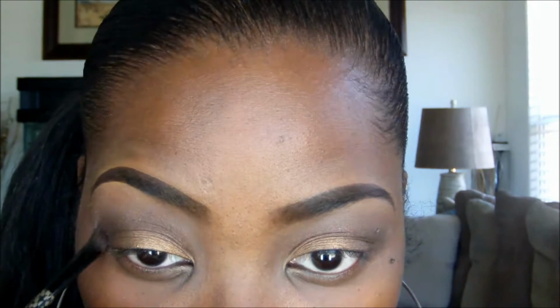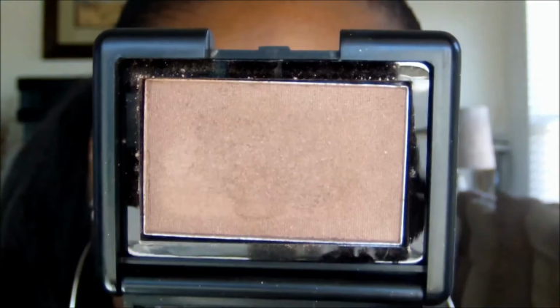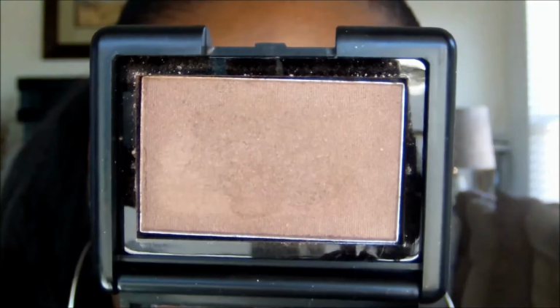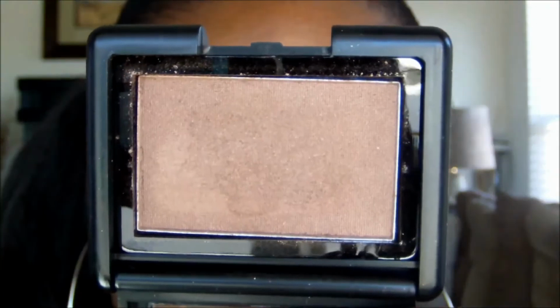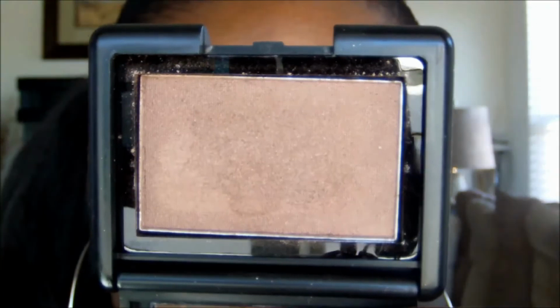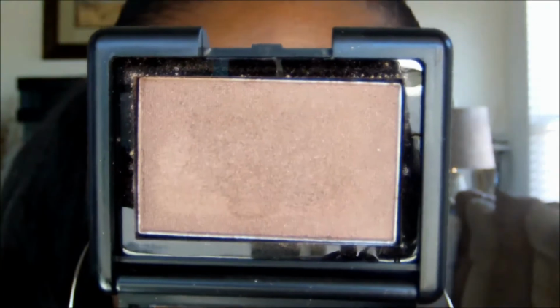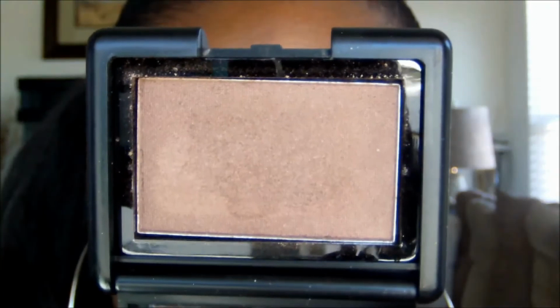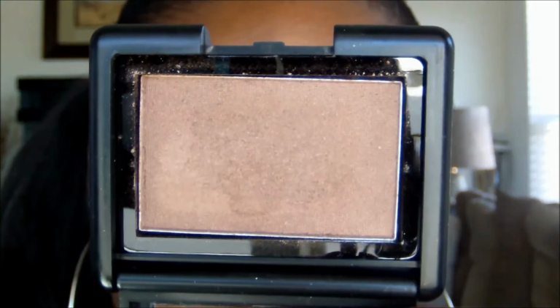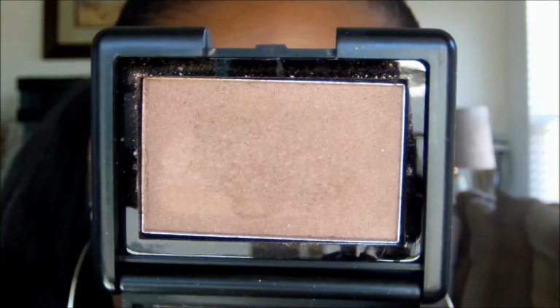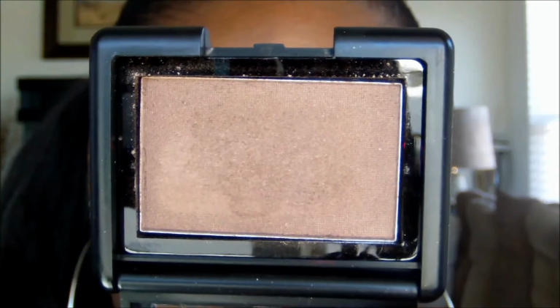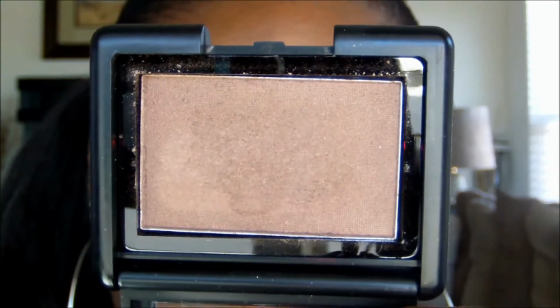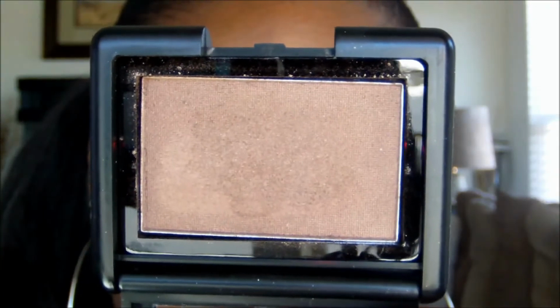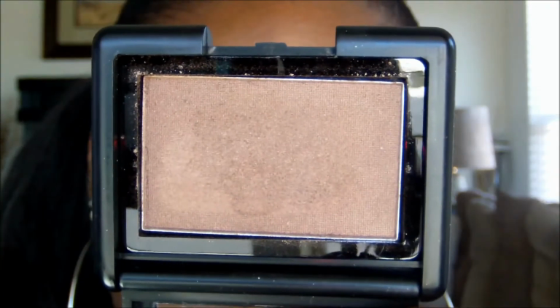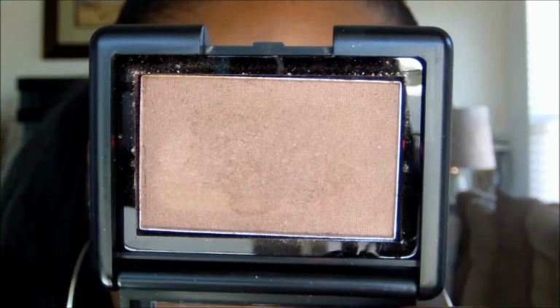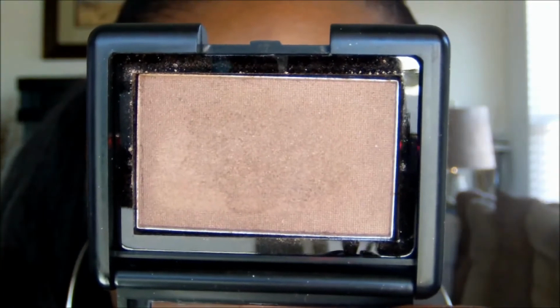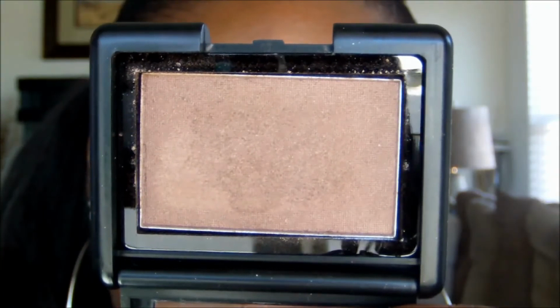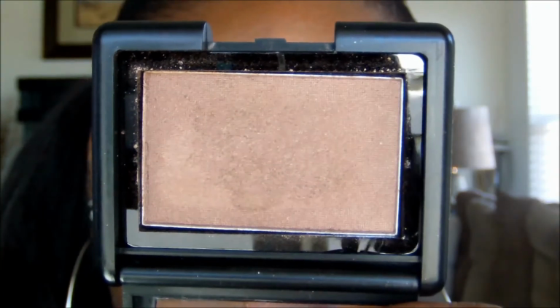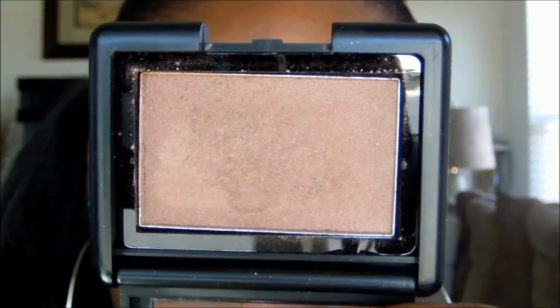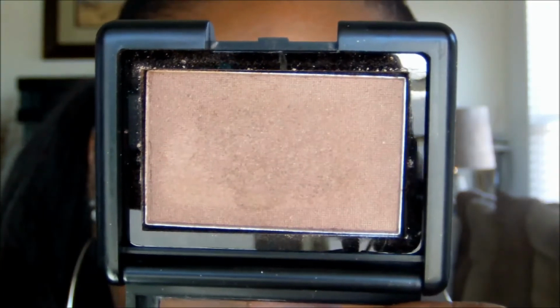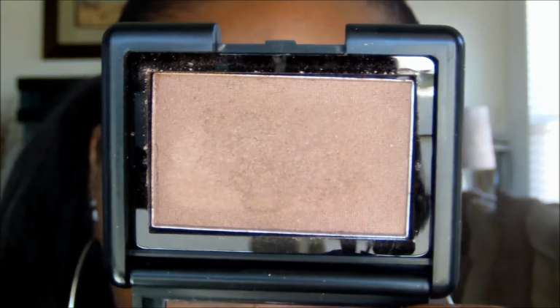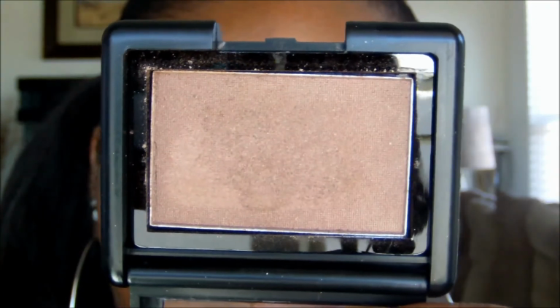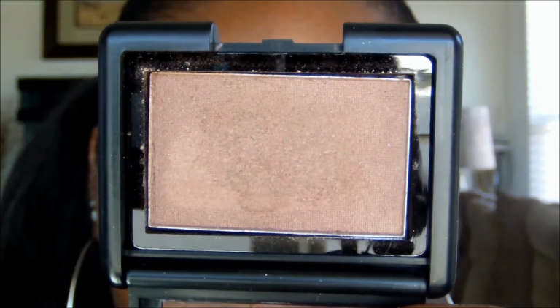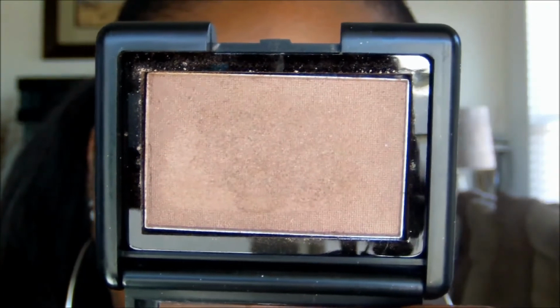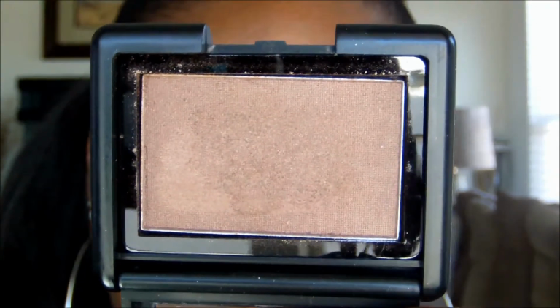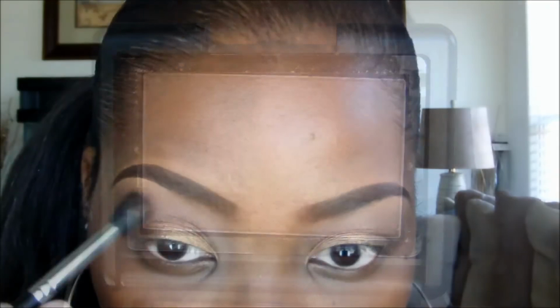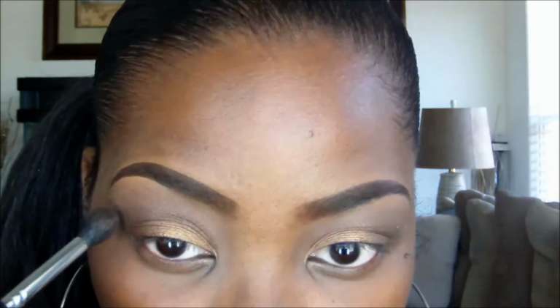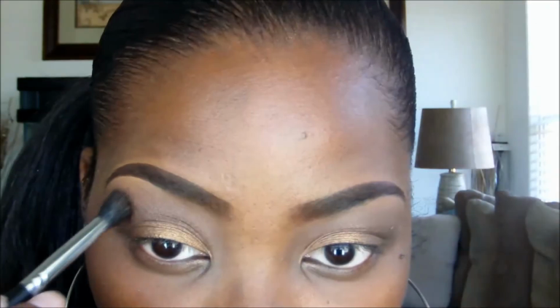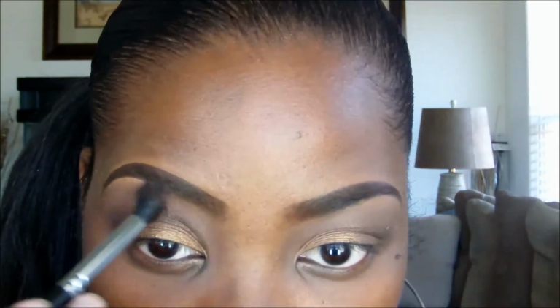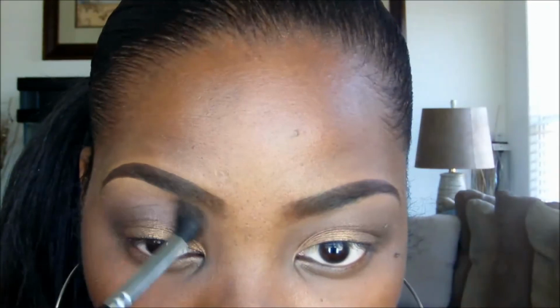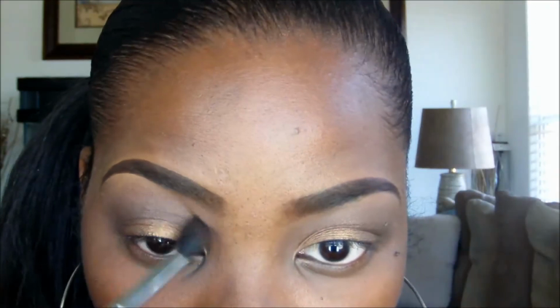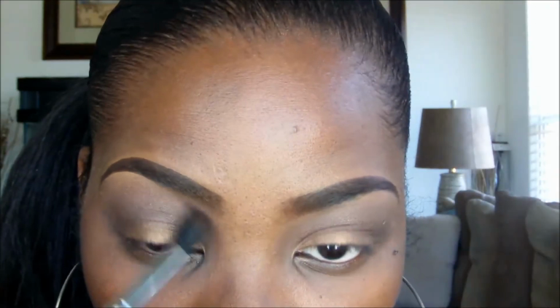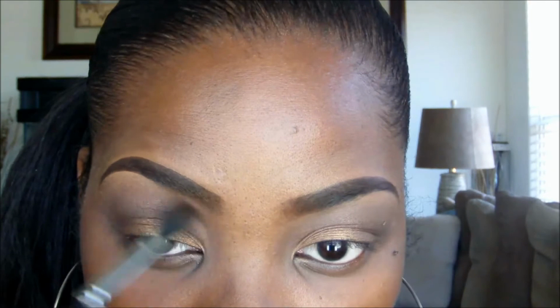Using the ELF Studio single eyeshadow in Saddle, I'm going to lightly blend out.